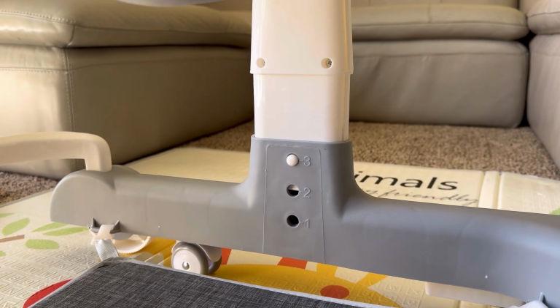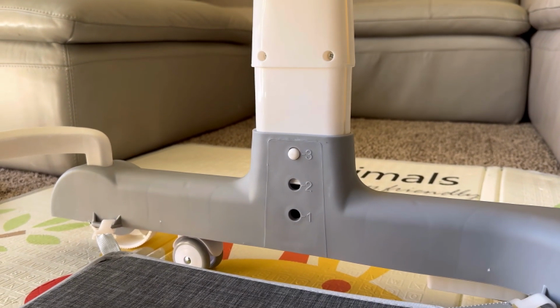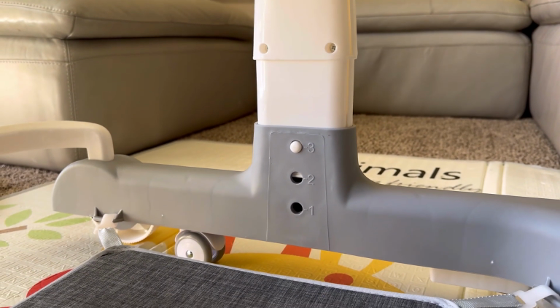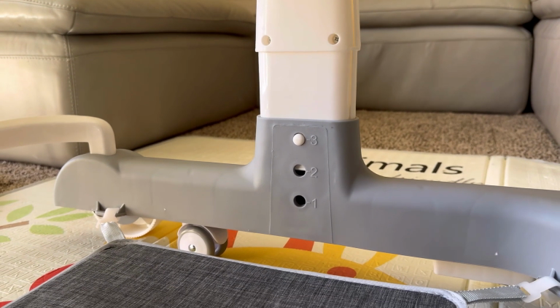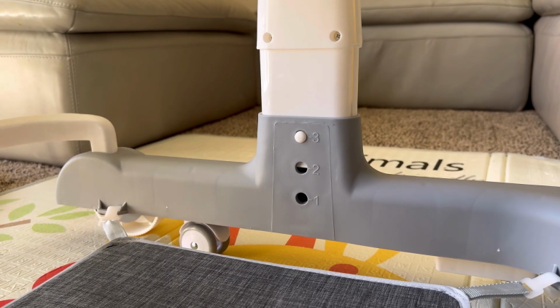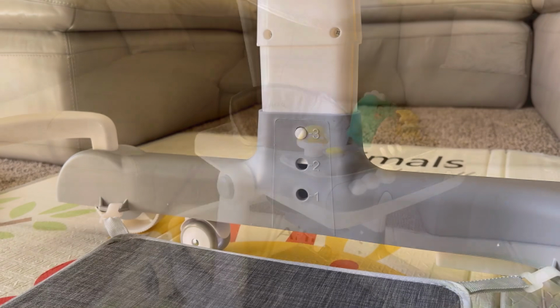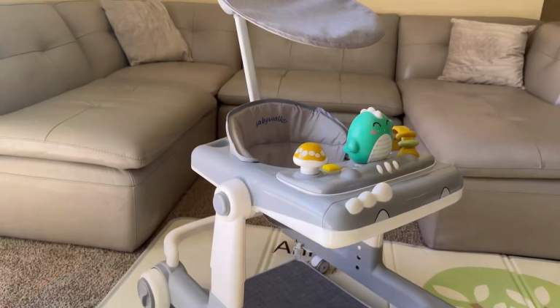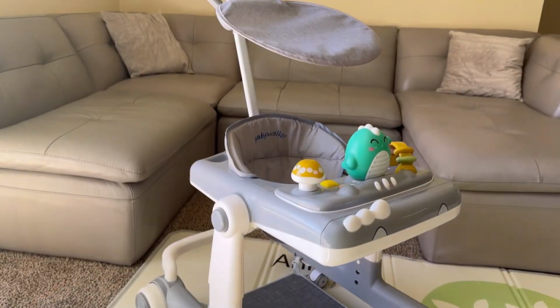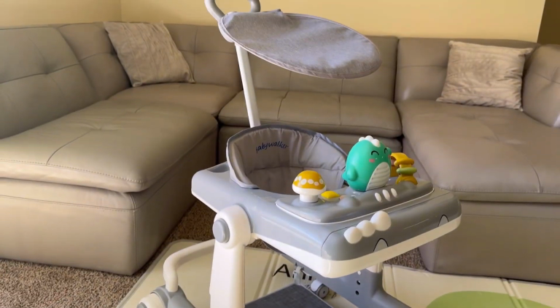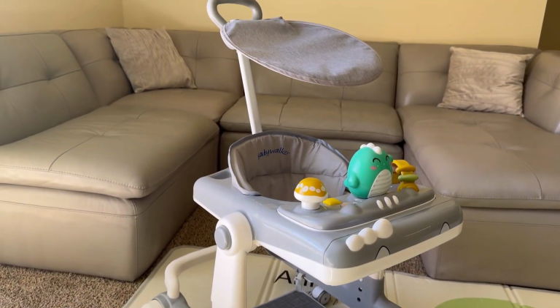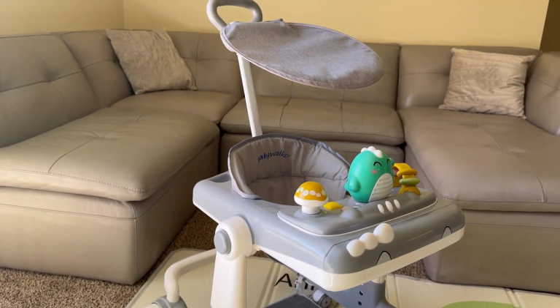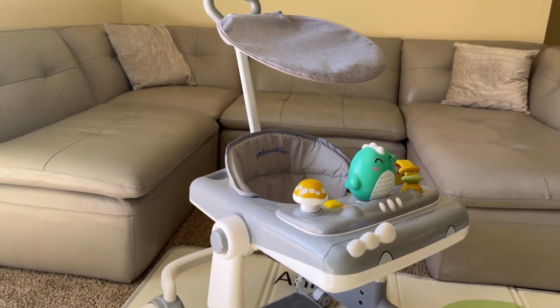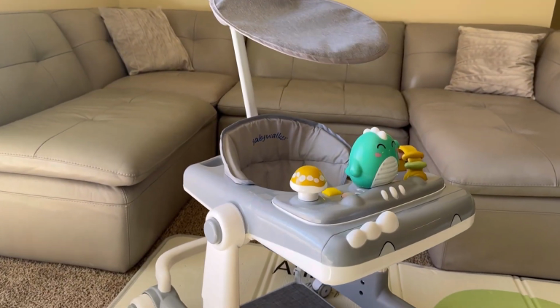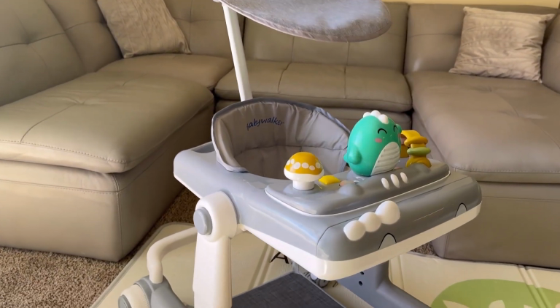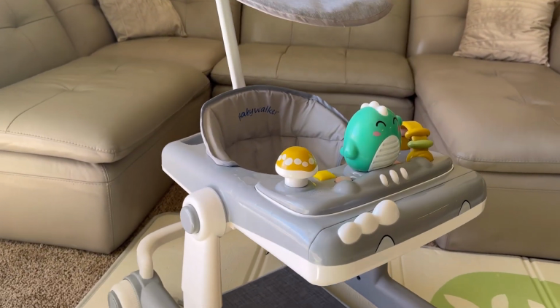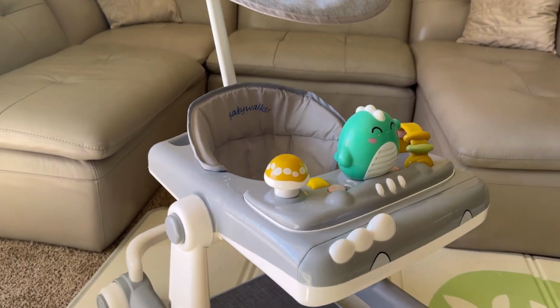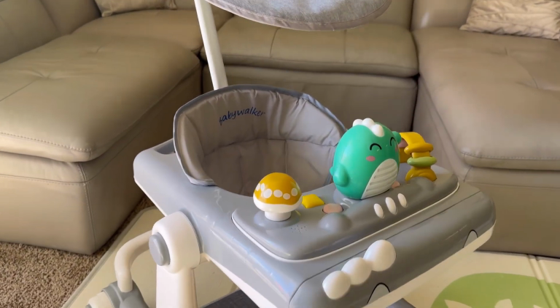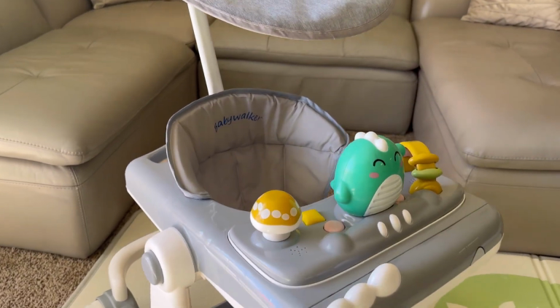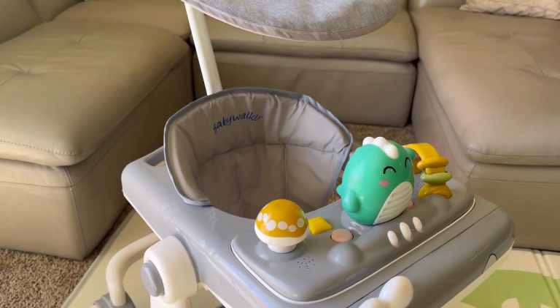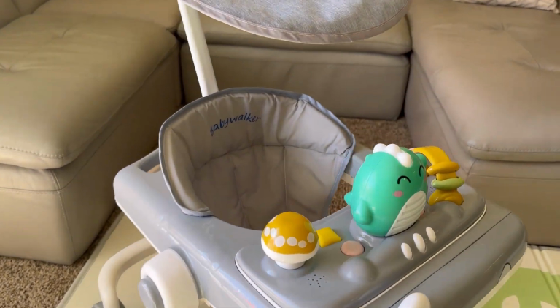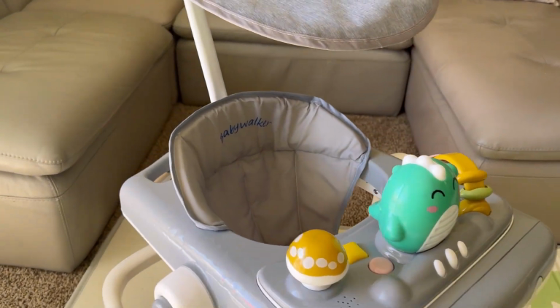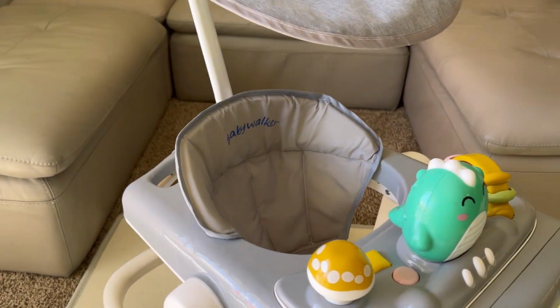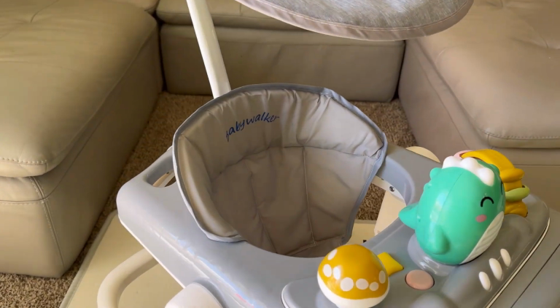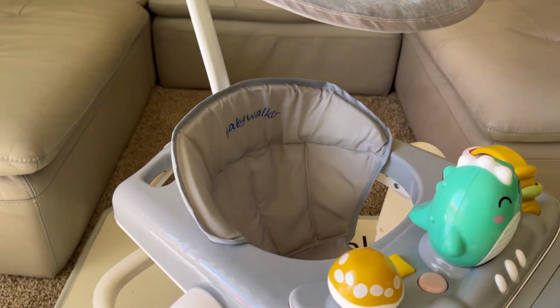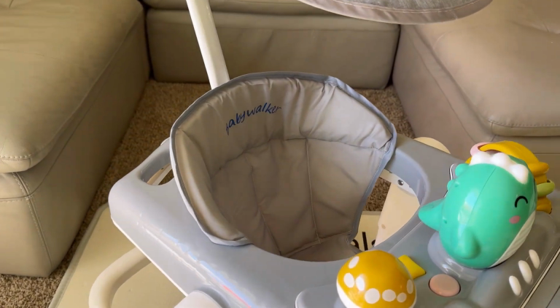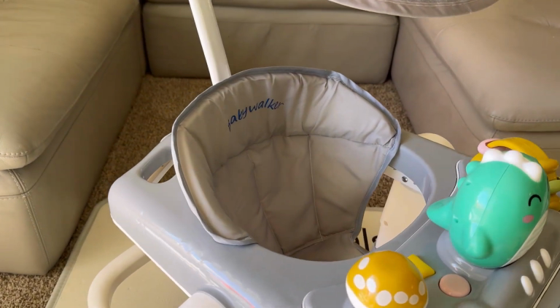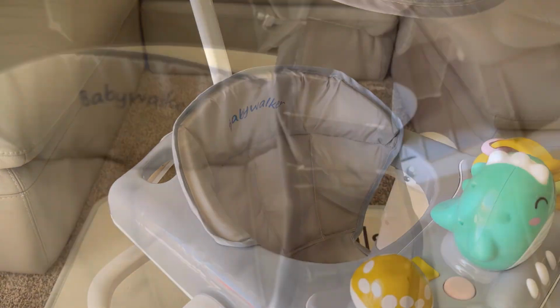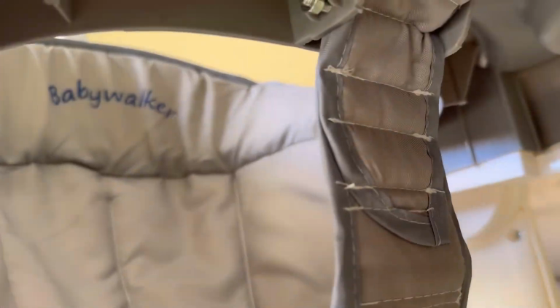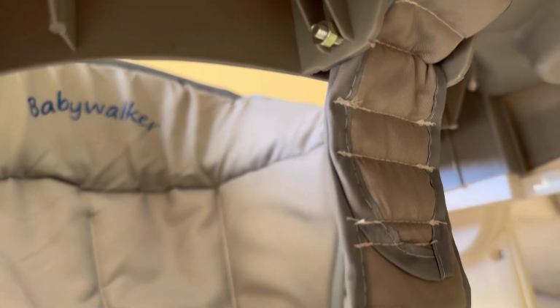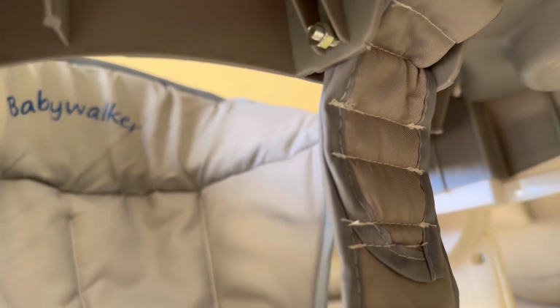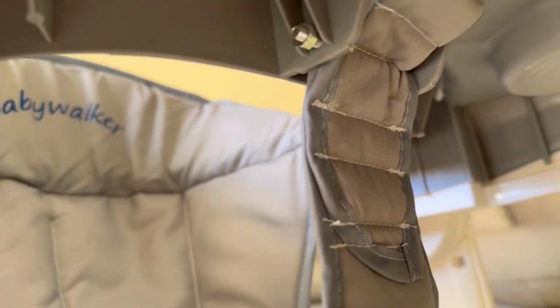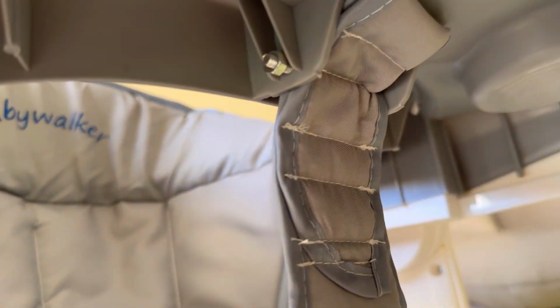this walker is stable, sturdy, and durable. It is the perfect choice for moms who want the best for their little ones.